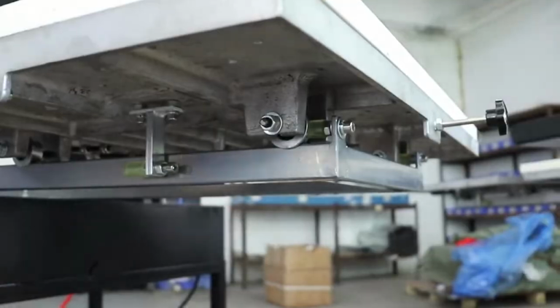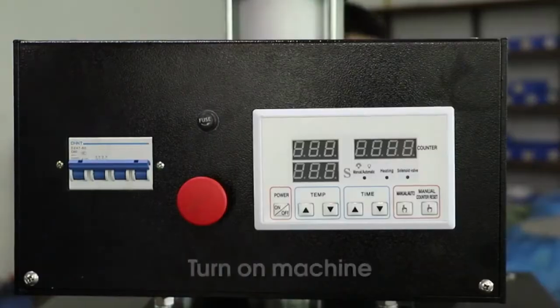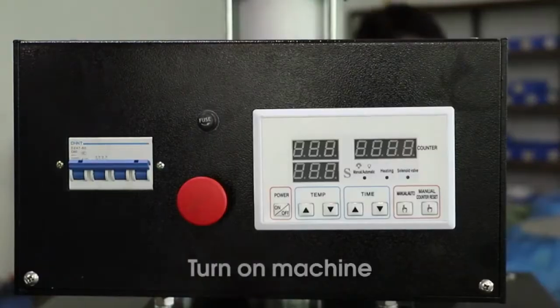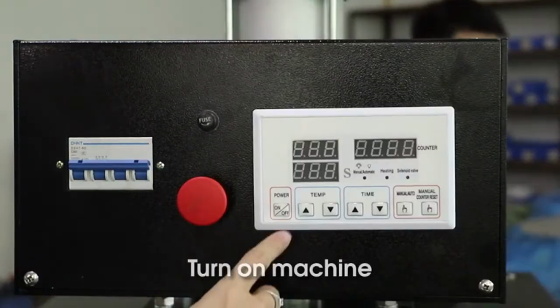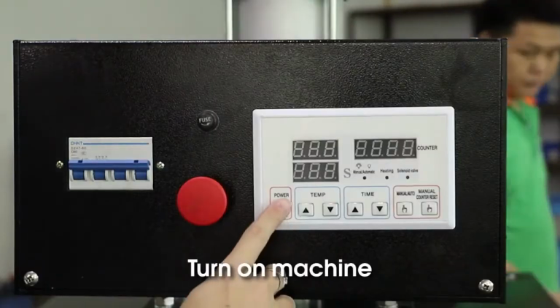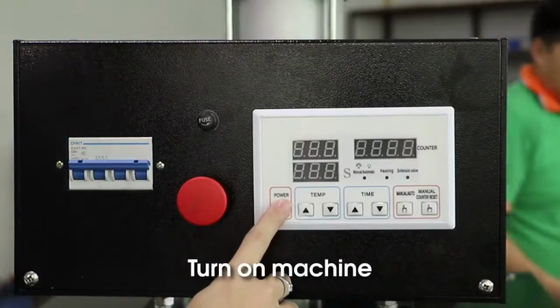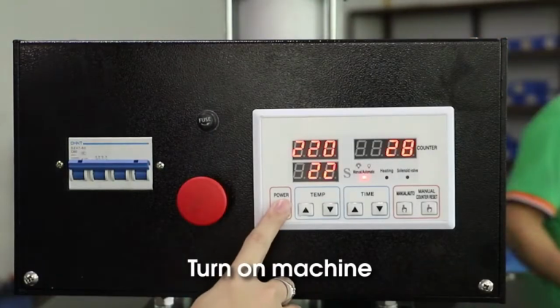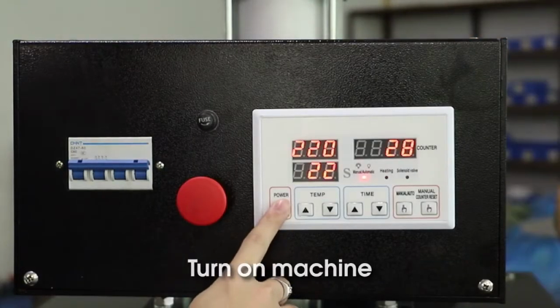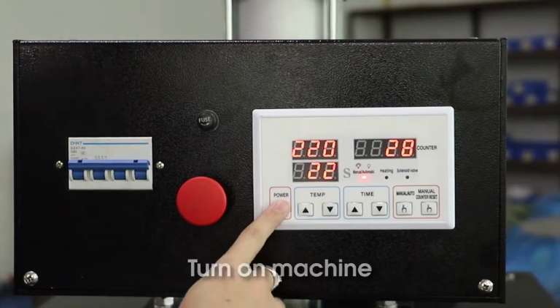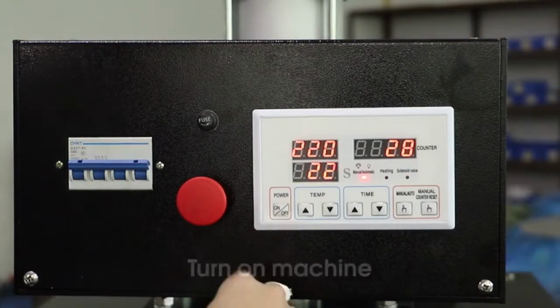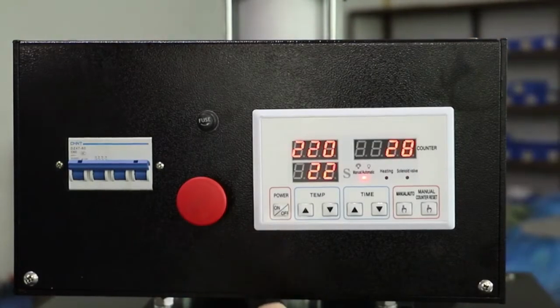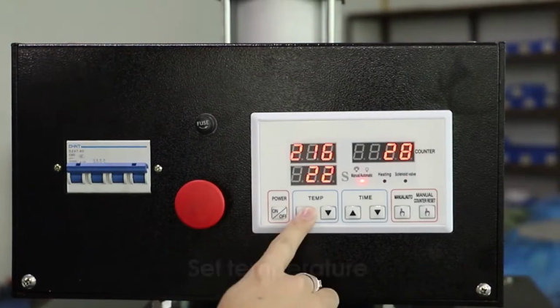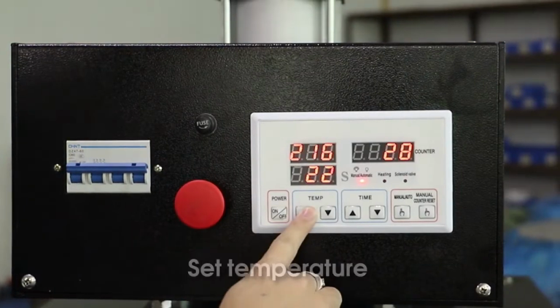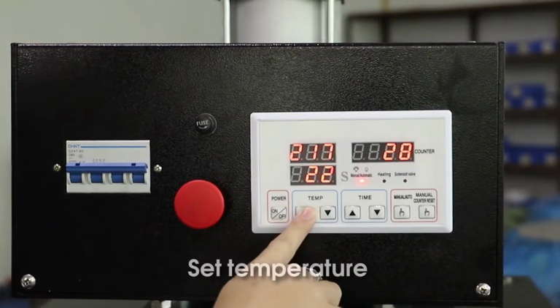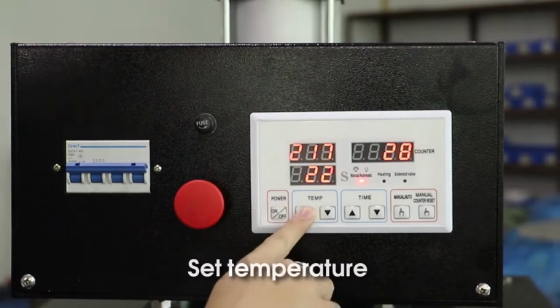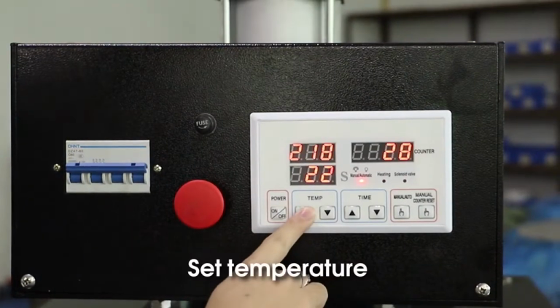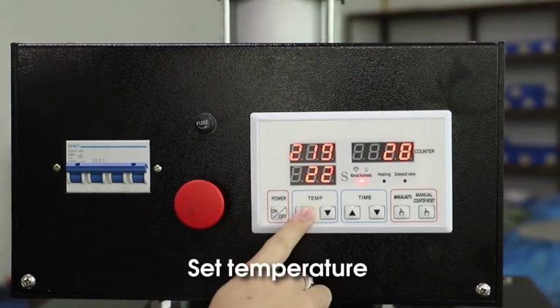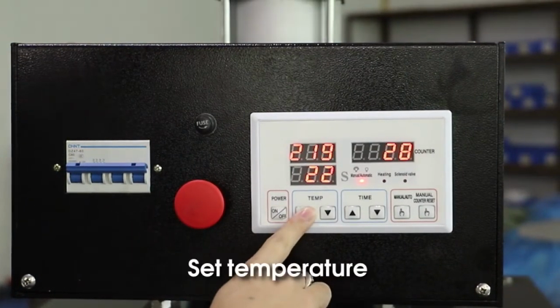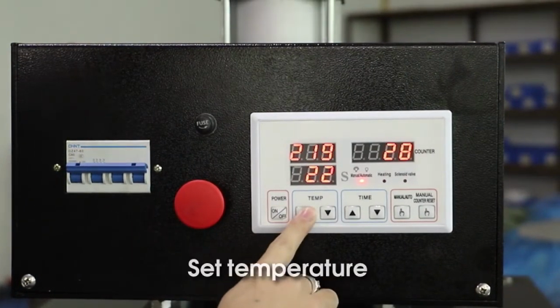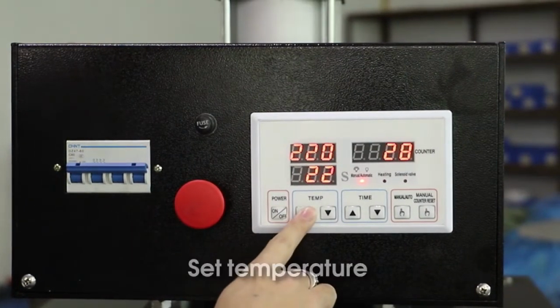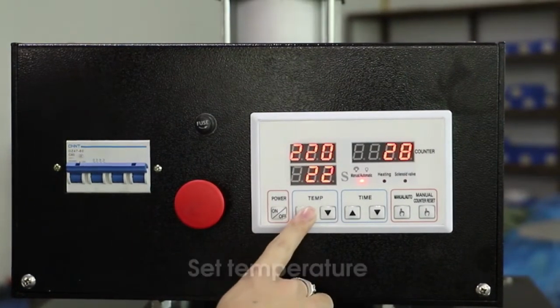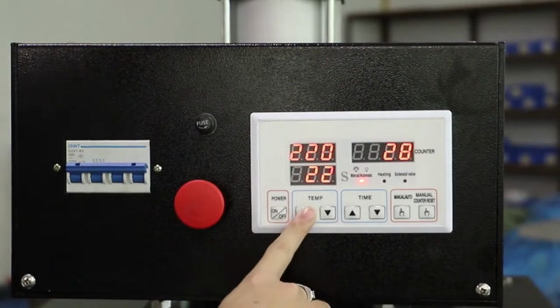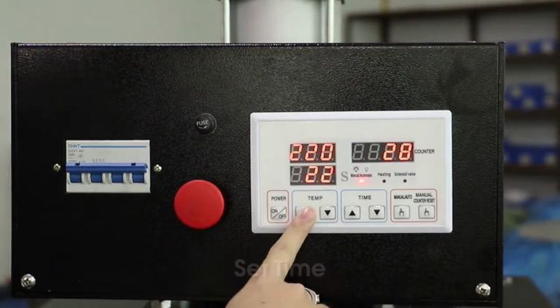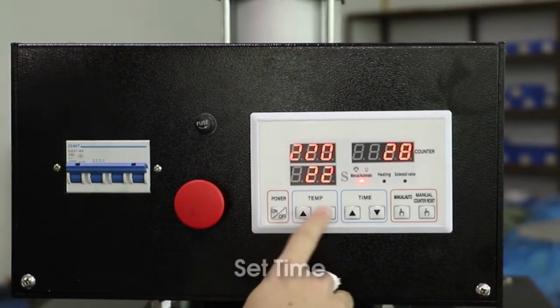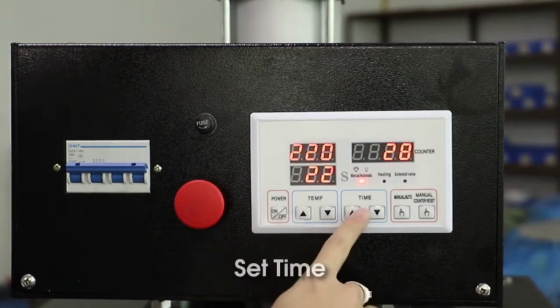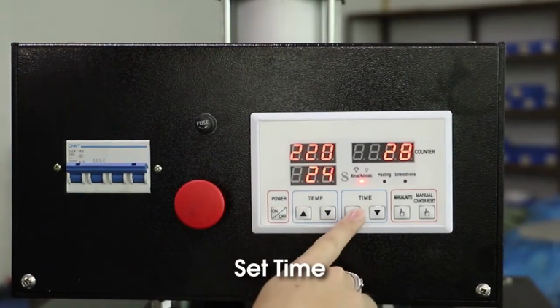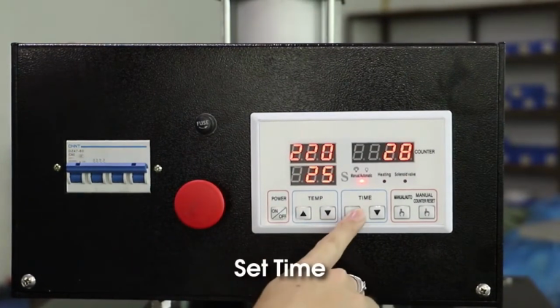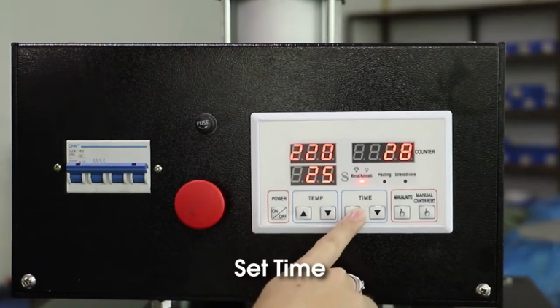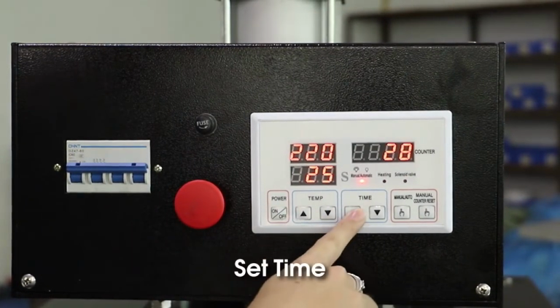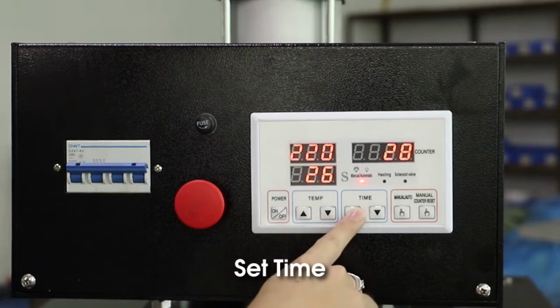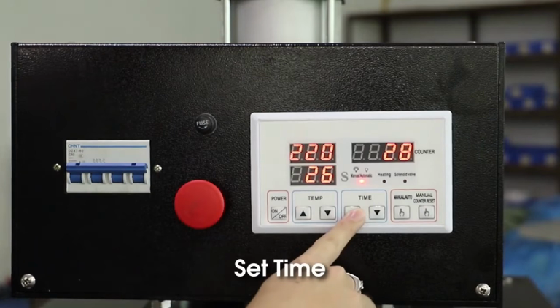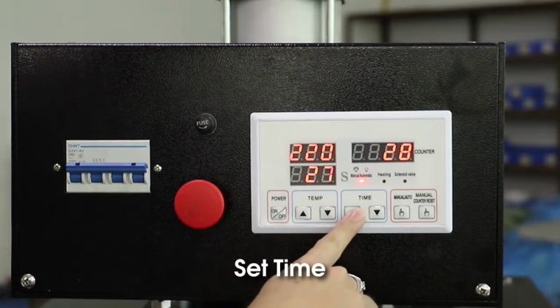Turn on machine. Set temperature. Set time.